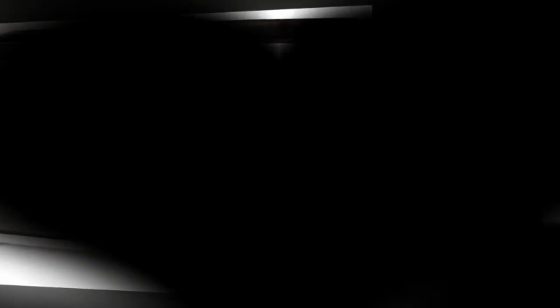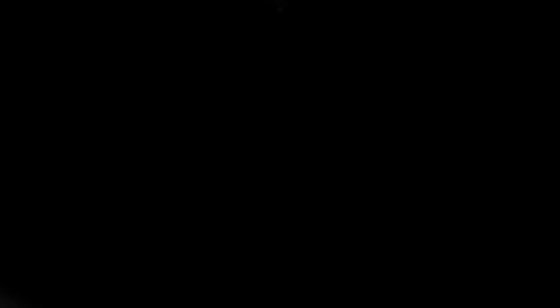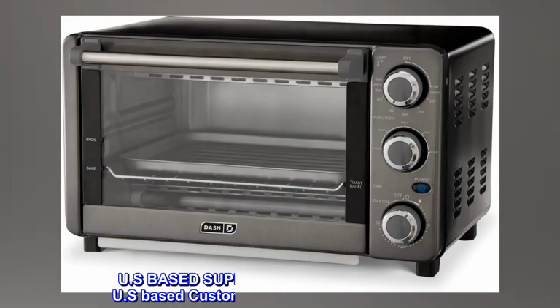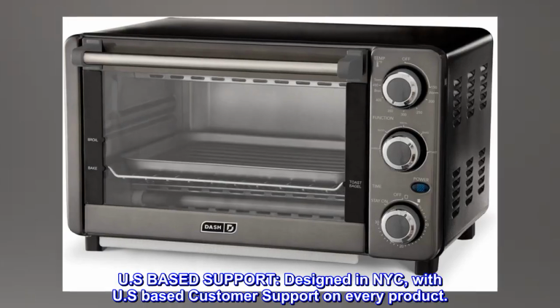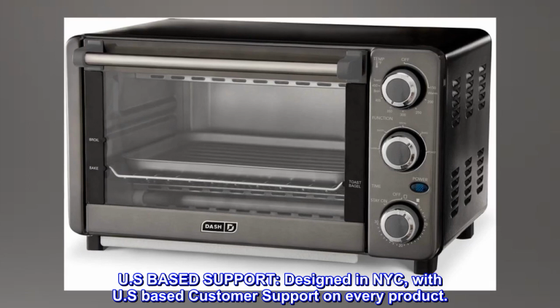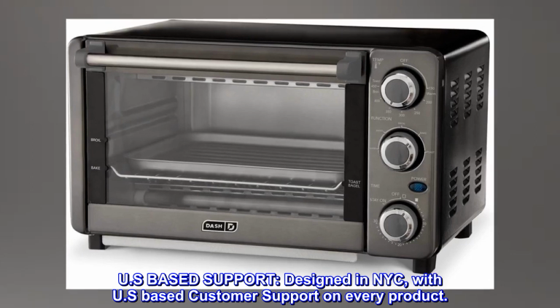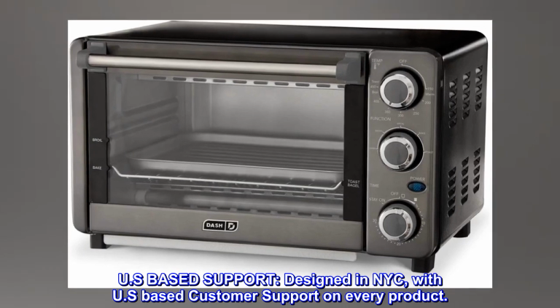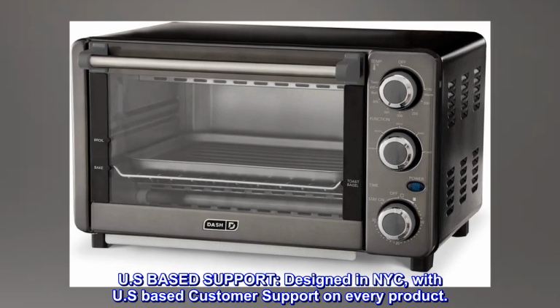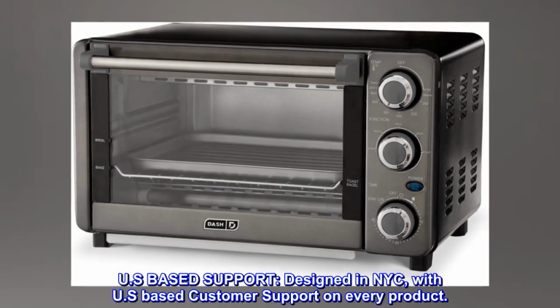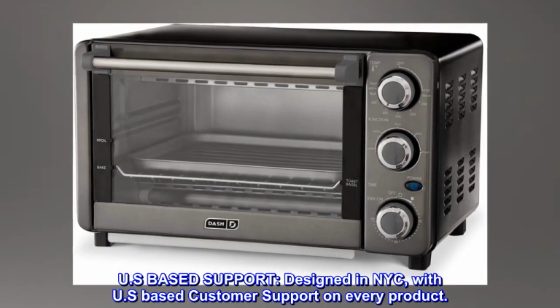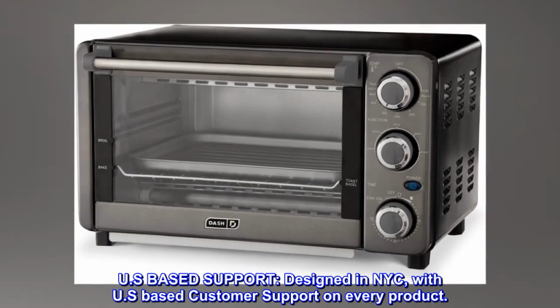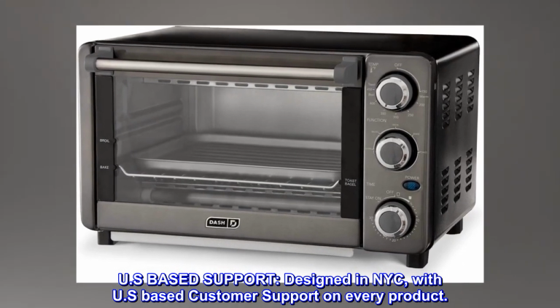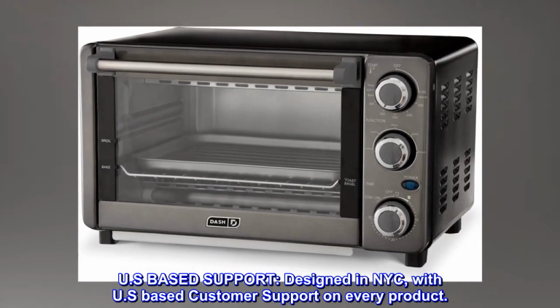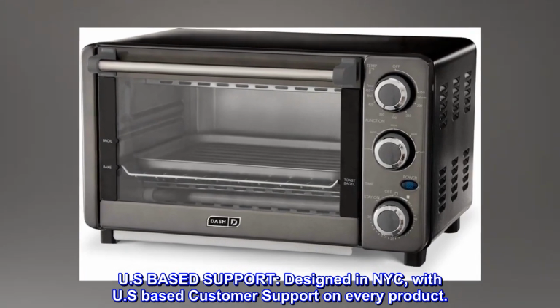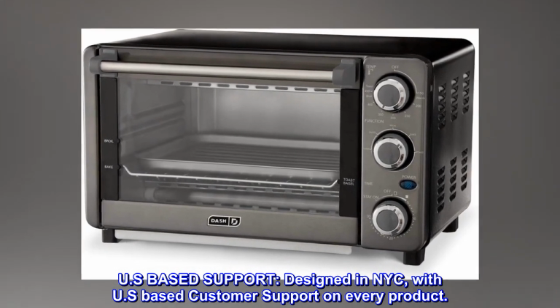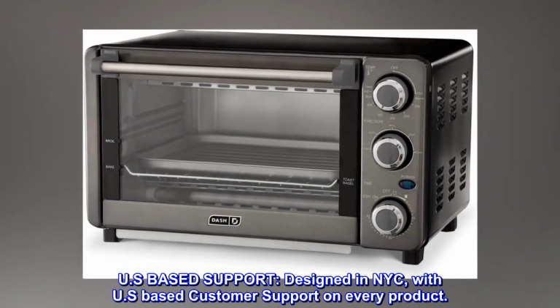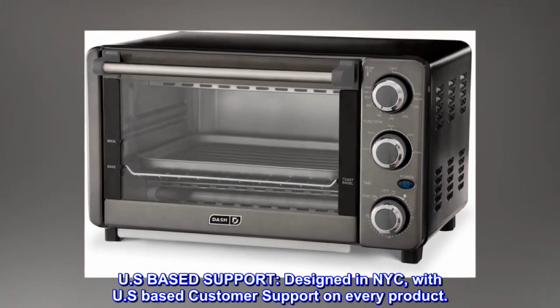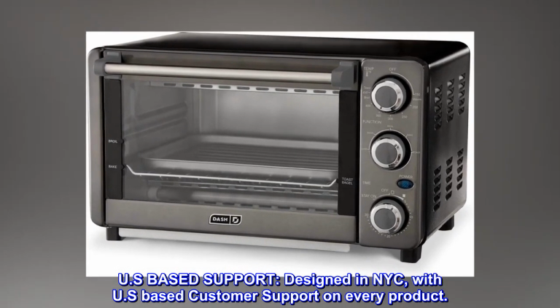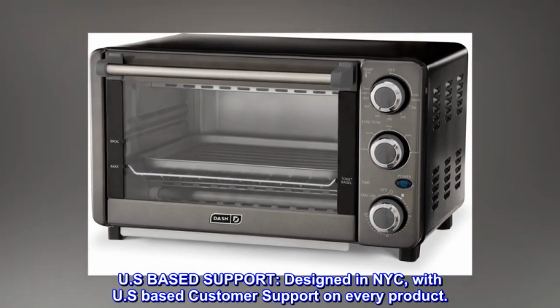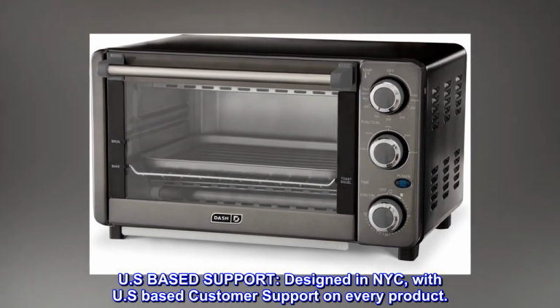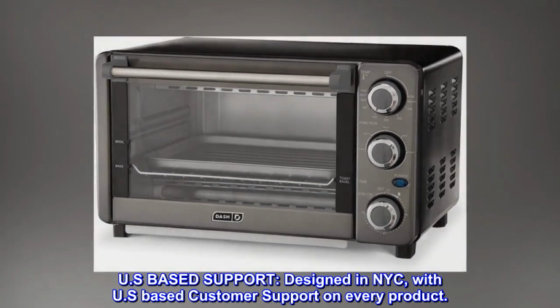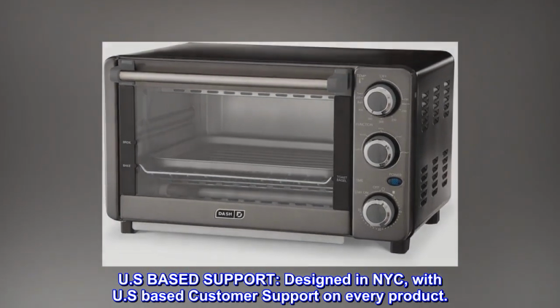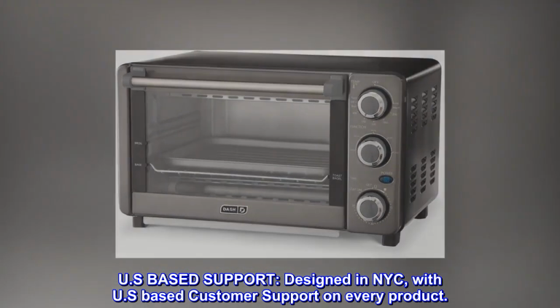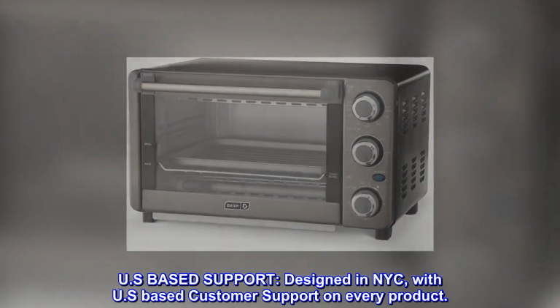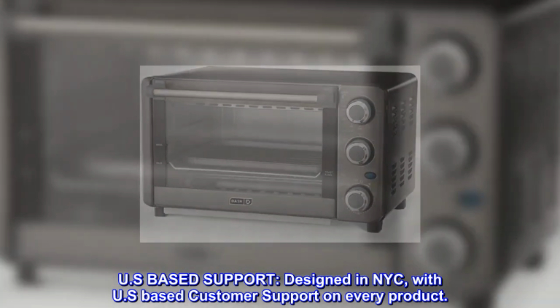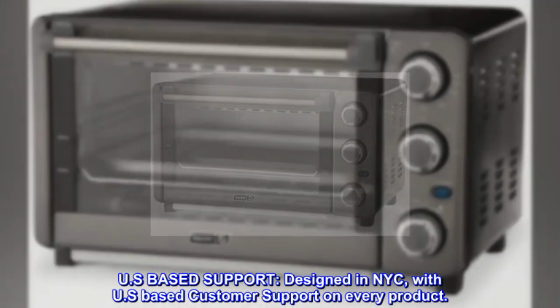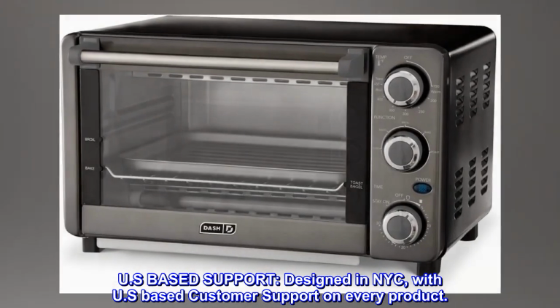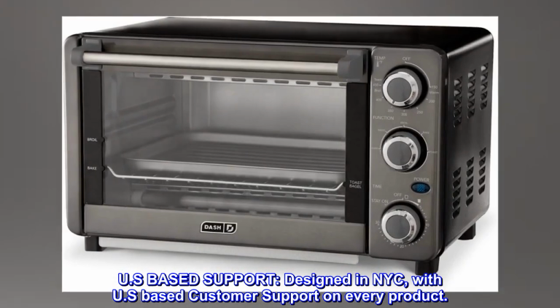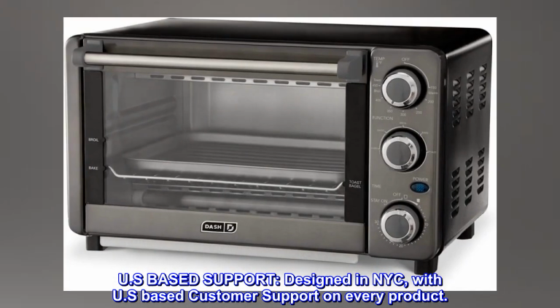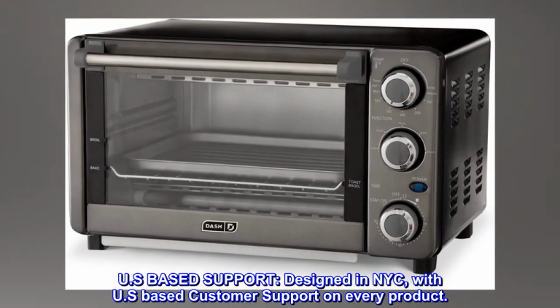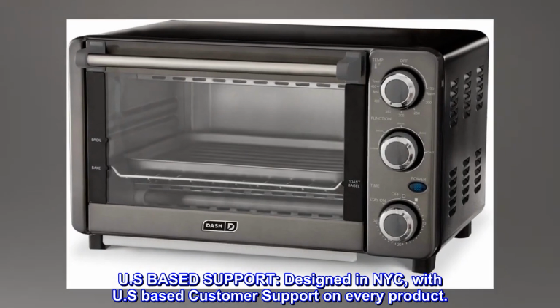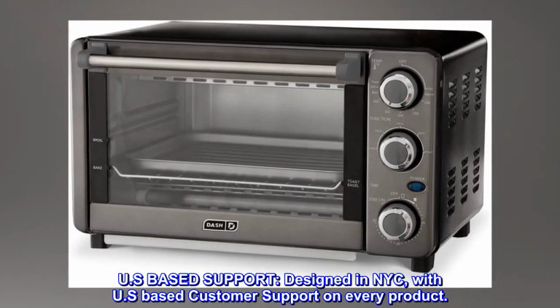U.S.-Based Support. Designed in NYC, with U.S.-based customer support on every product.